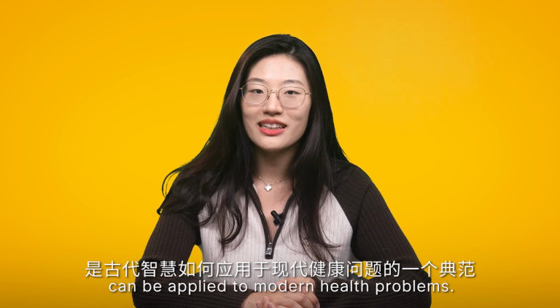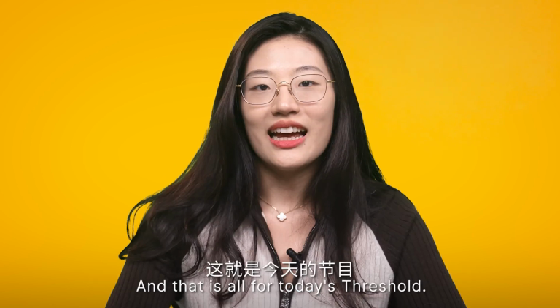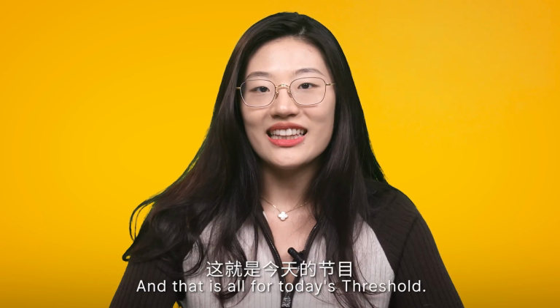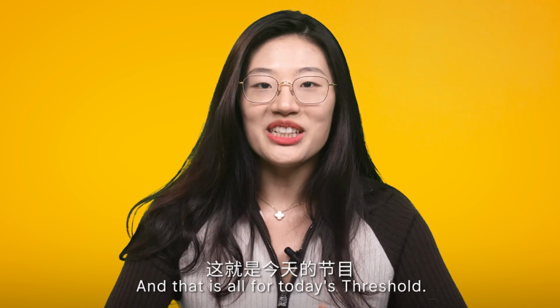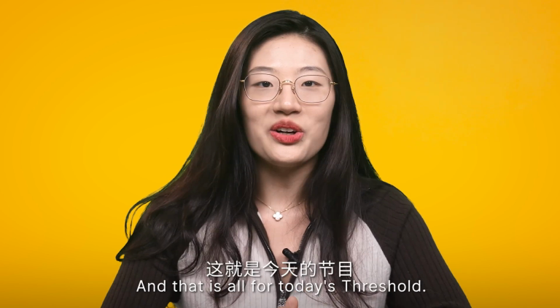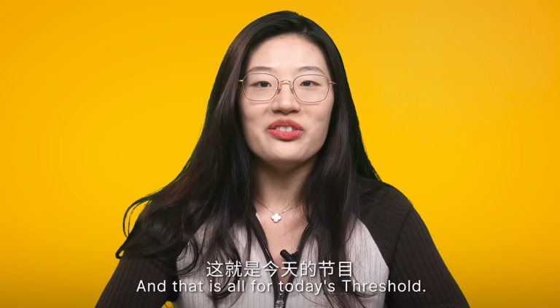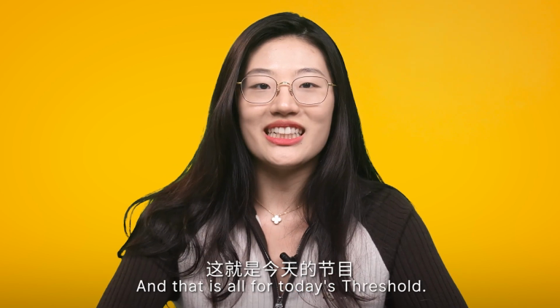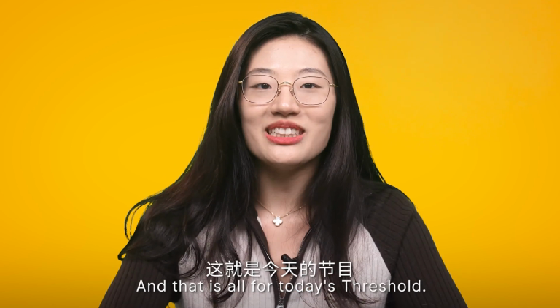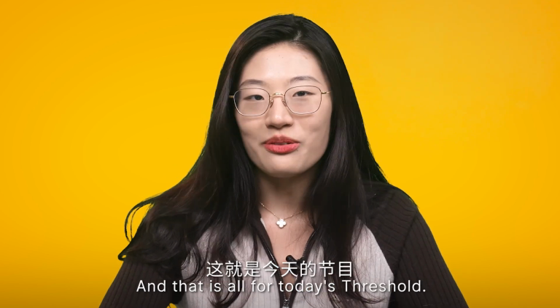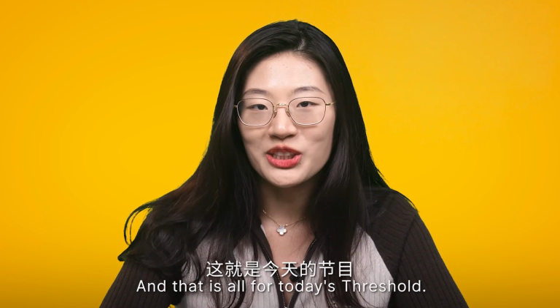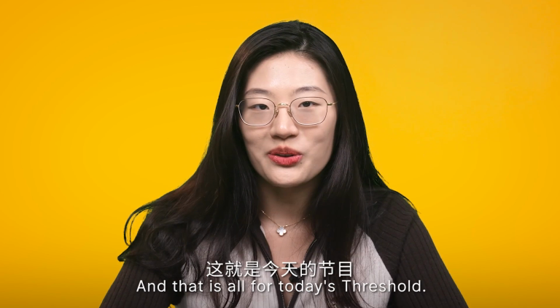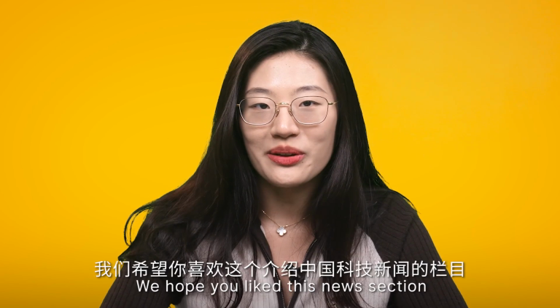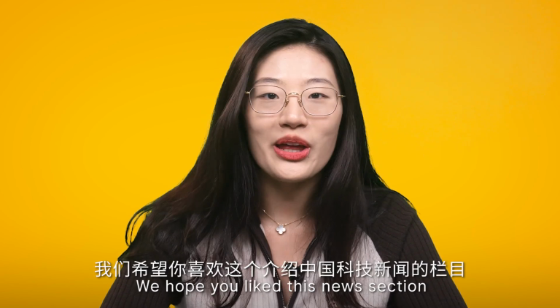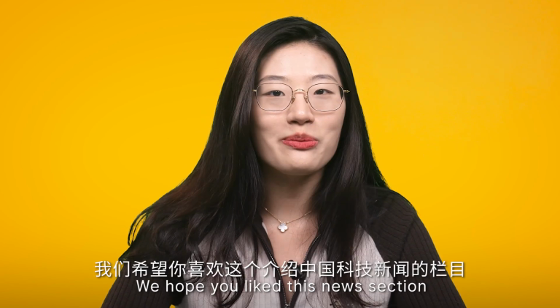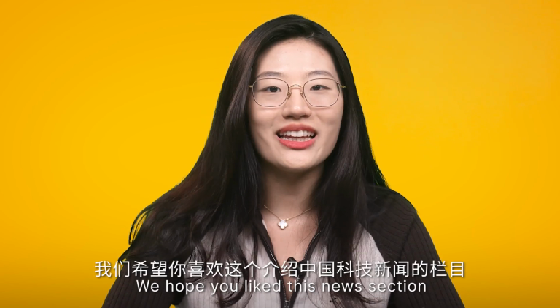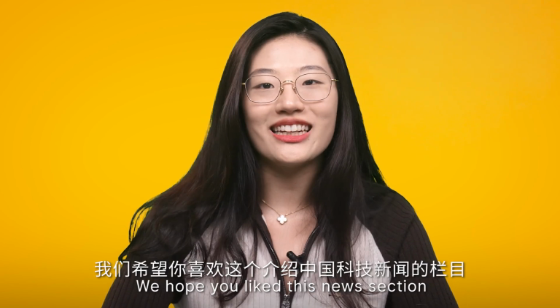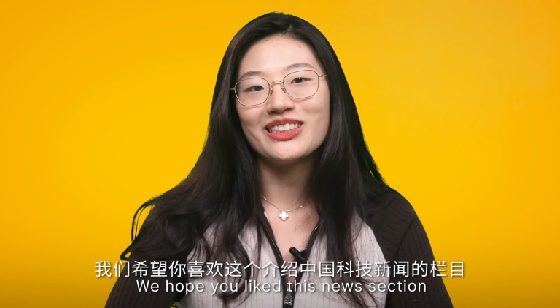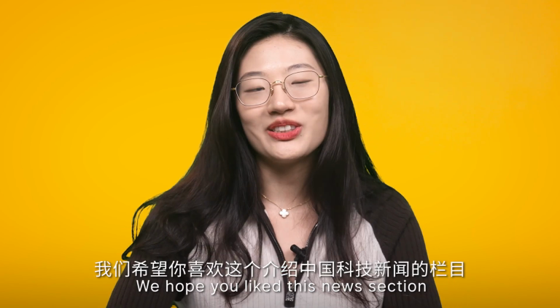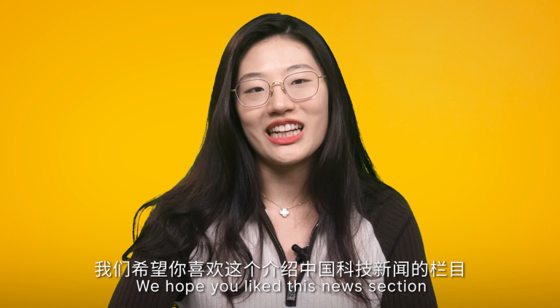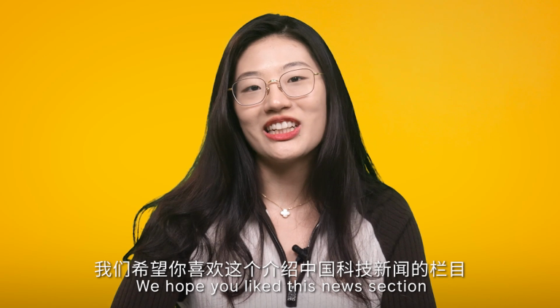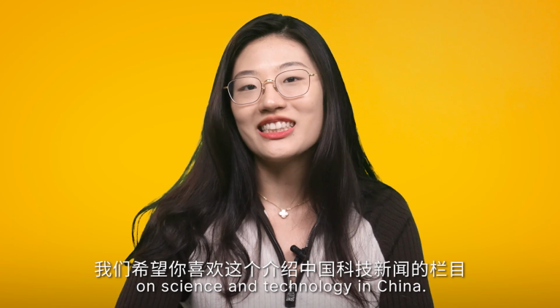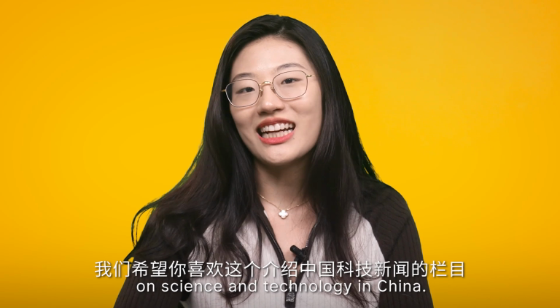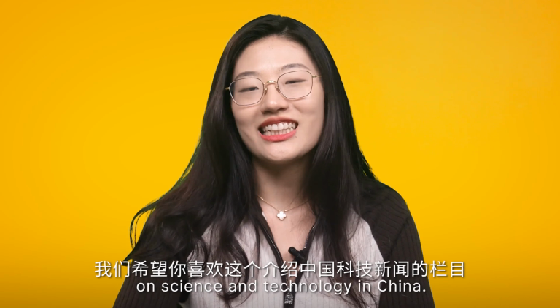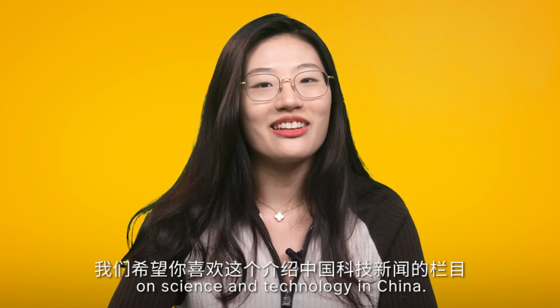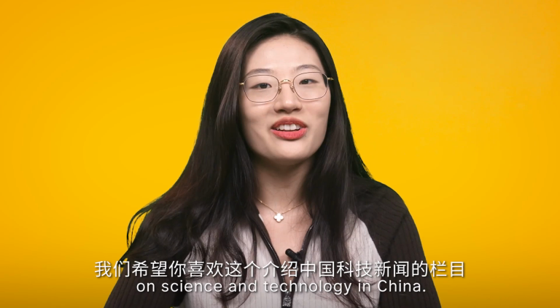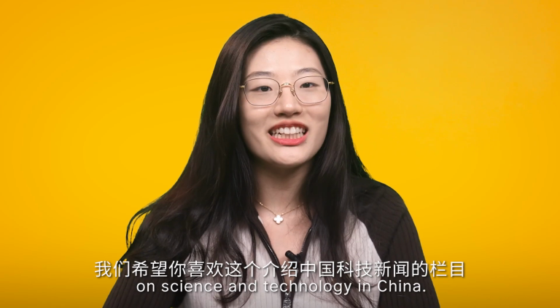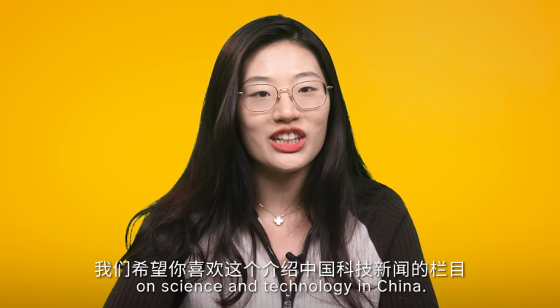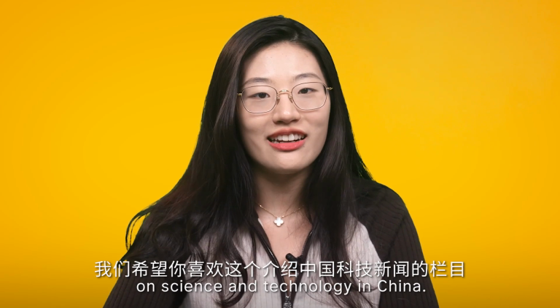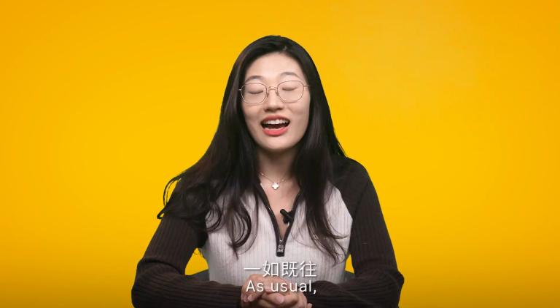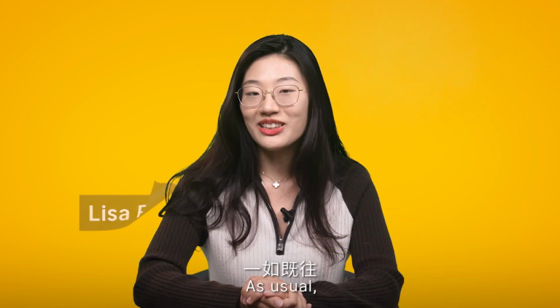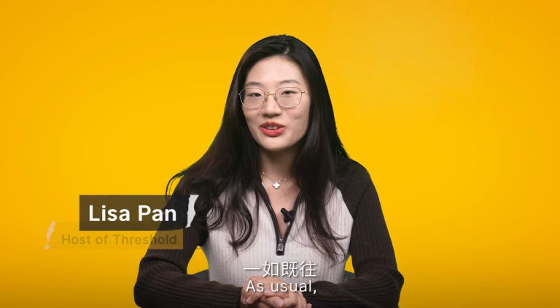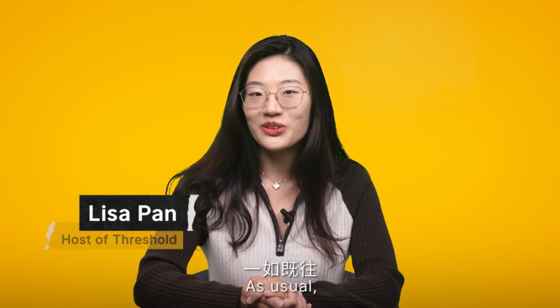And that is all for today's show. We hope you liked this new section on science and technology in China. As usual, we welcome your thoughts and feedback.